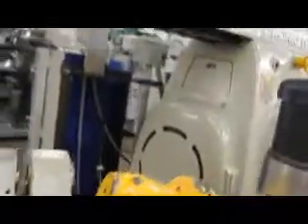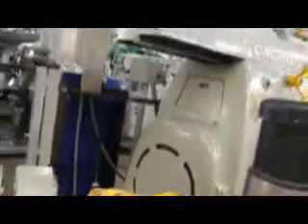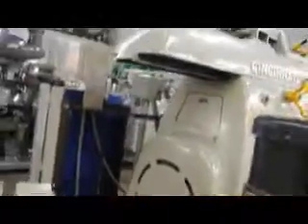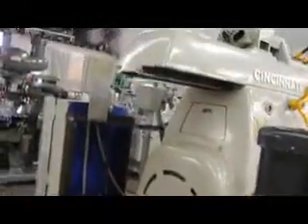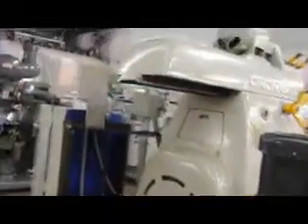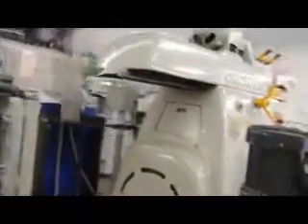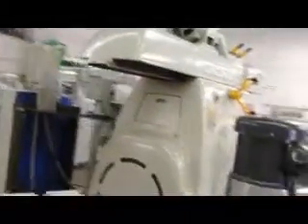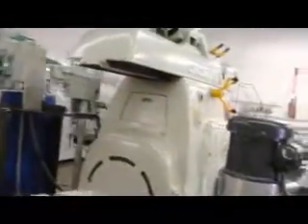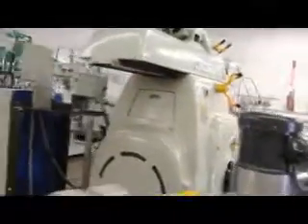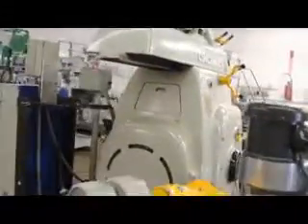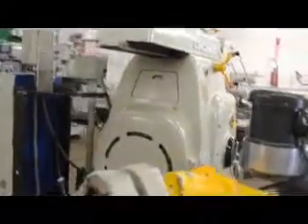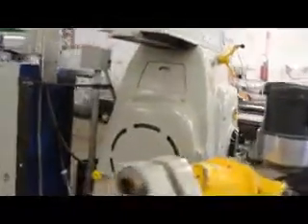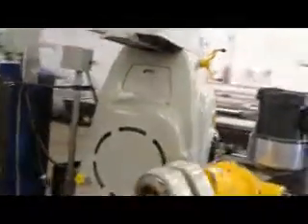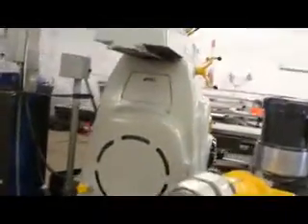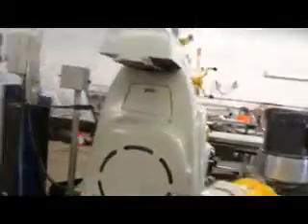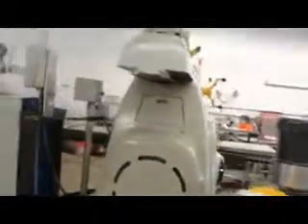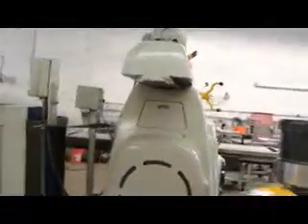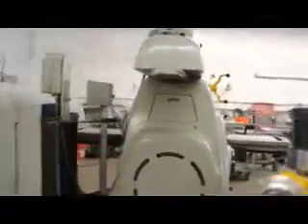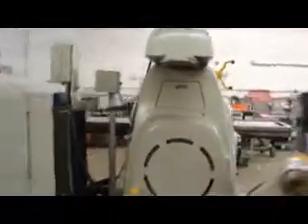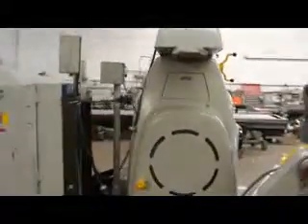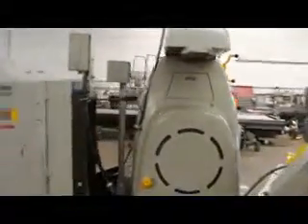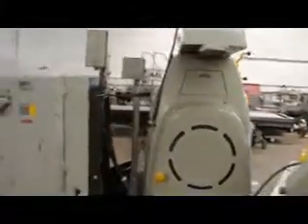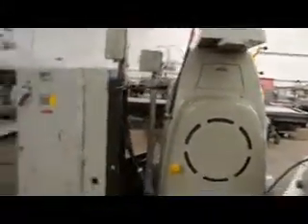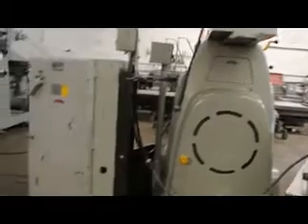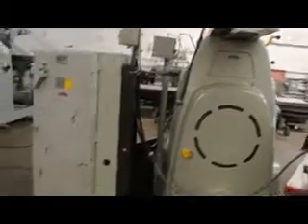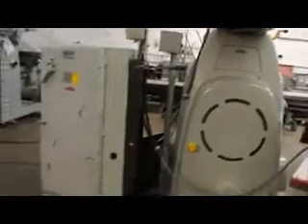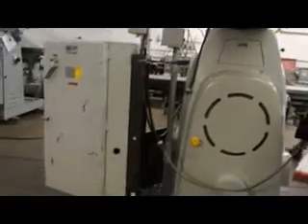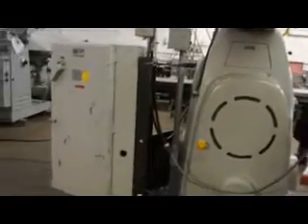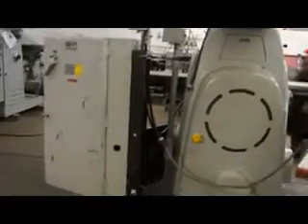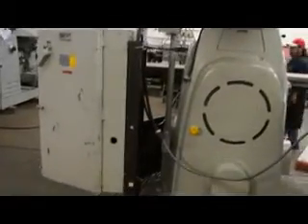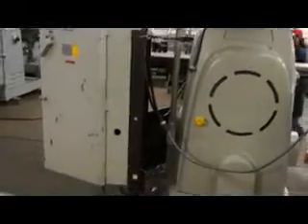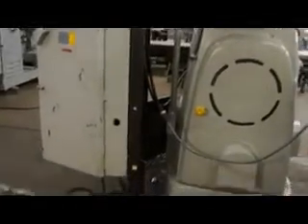Here's the back side of the machine. Here's the power panel sitting up on the side.